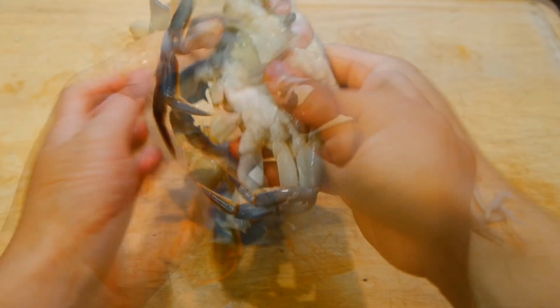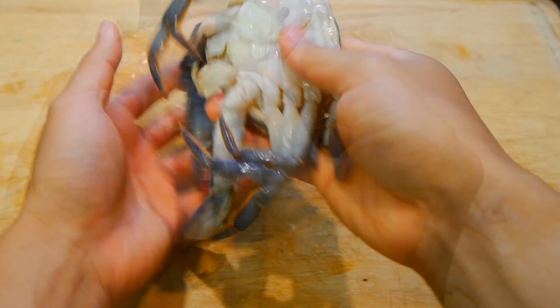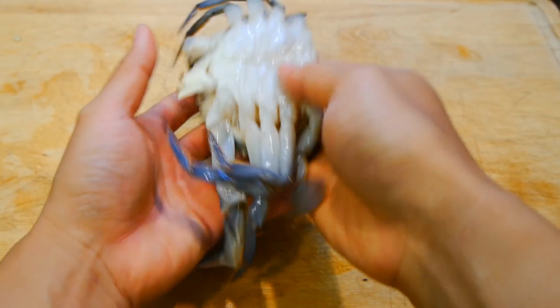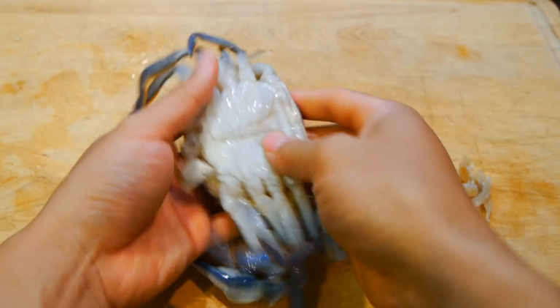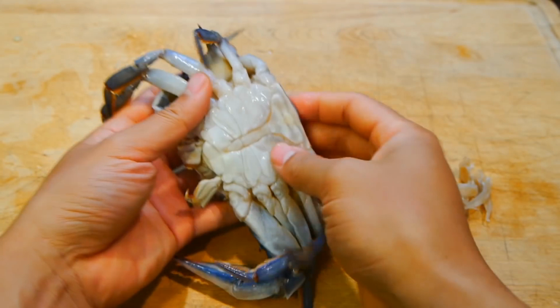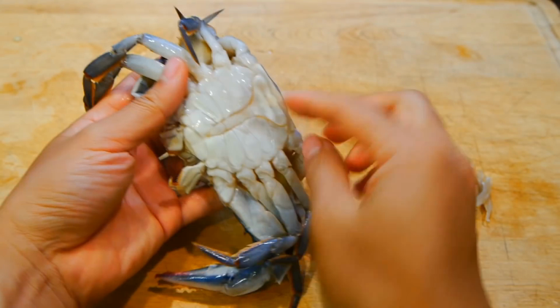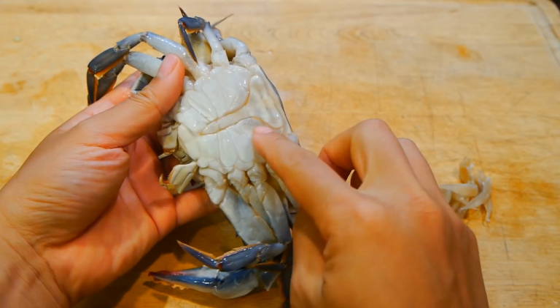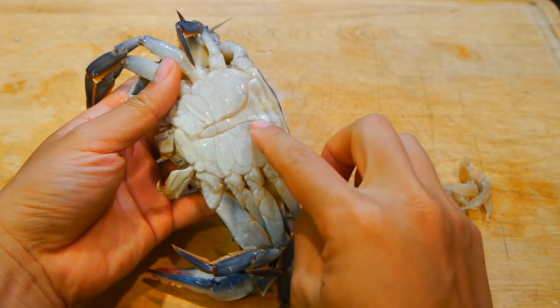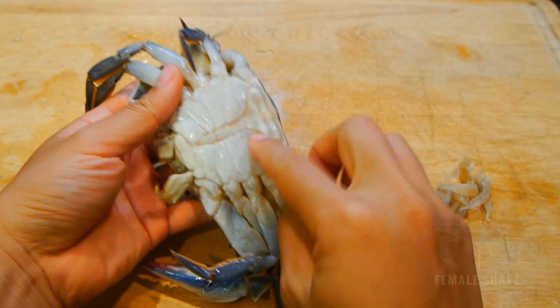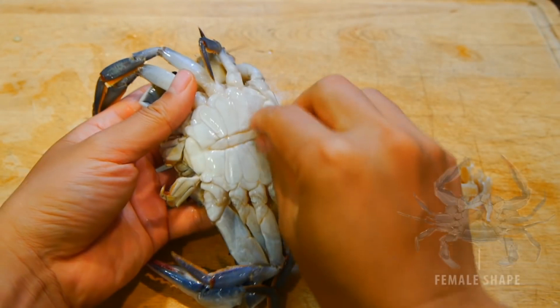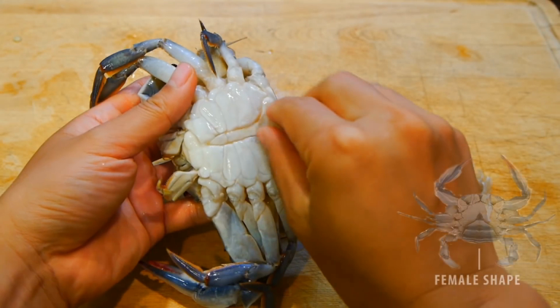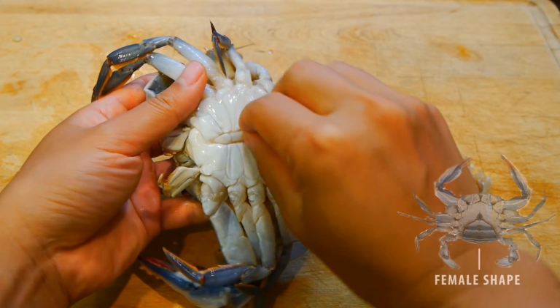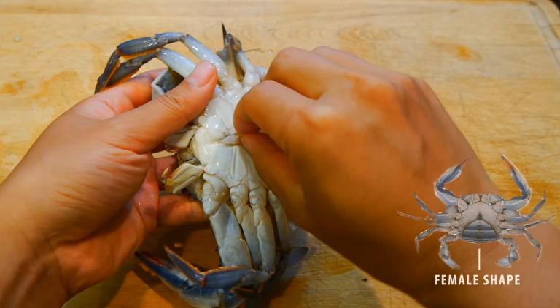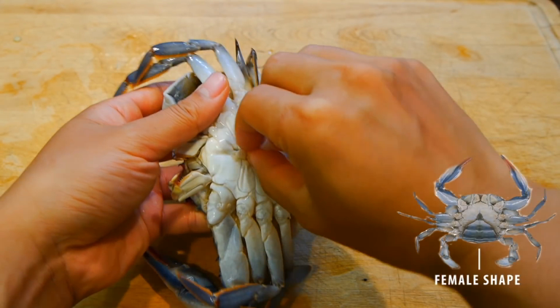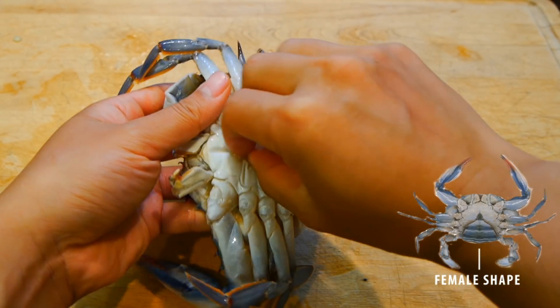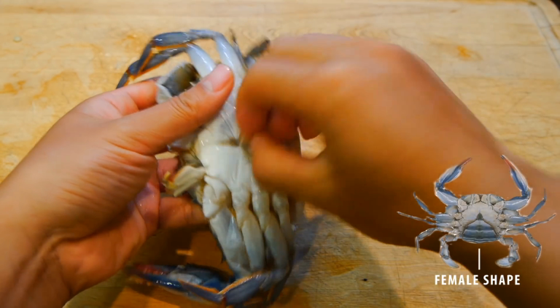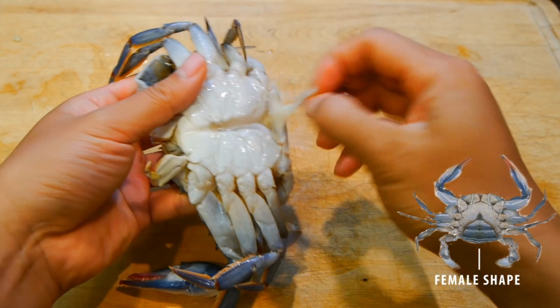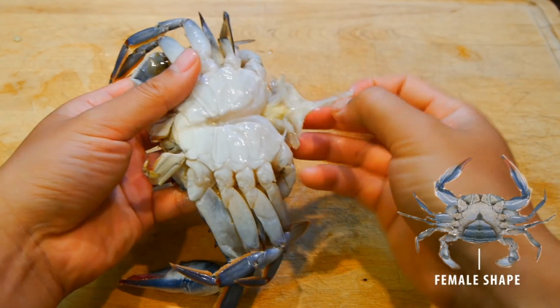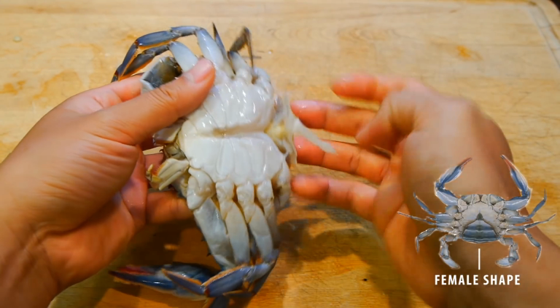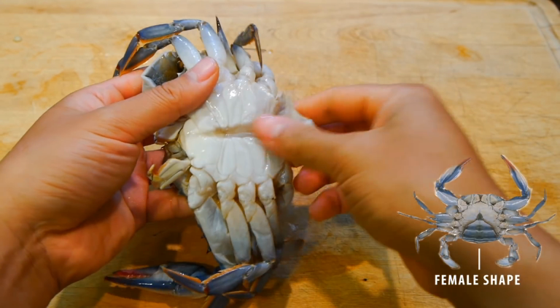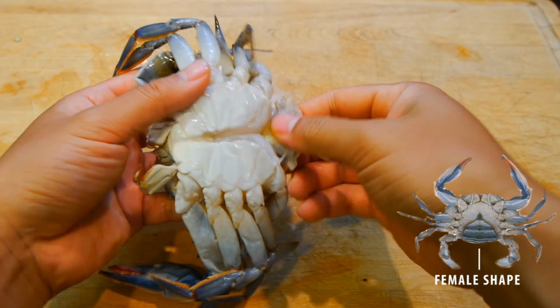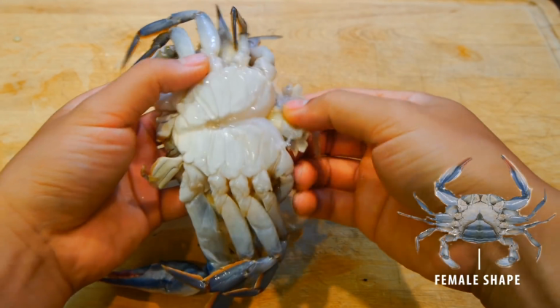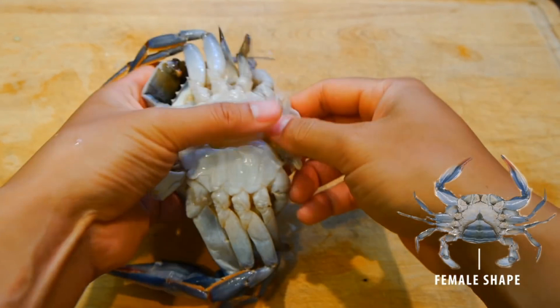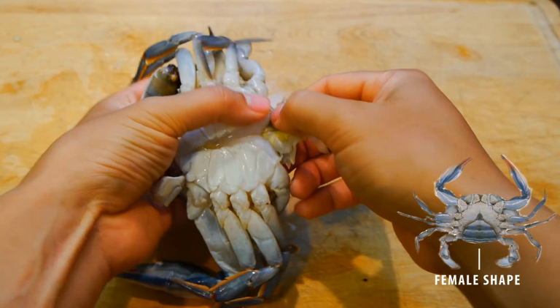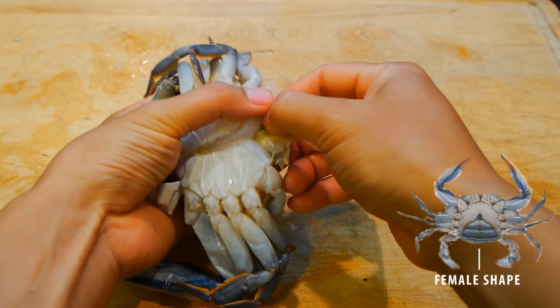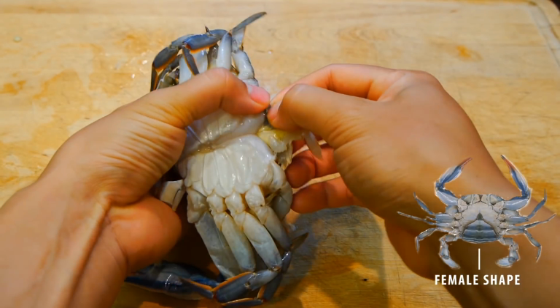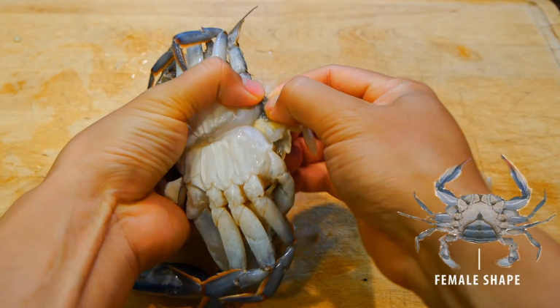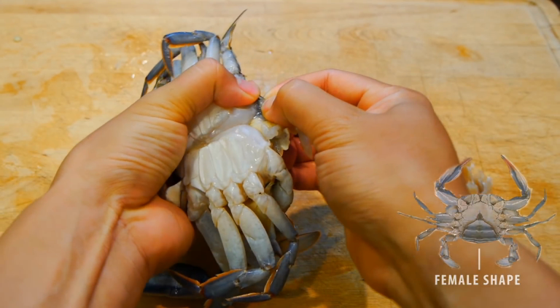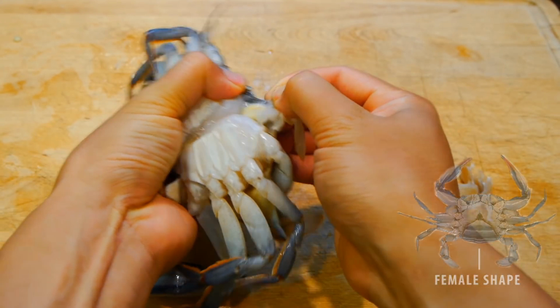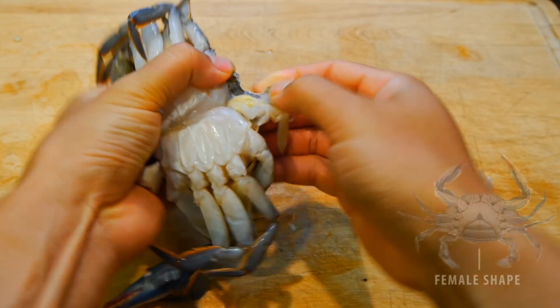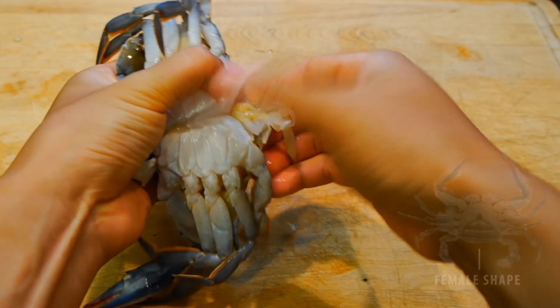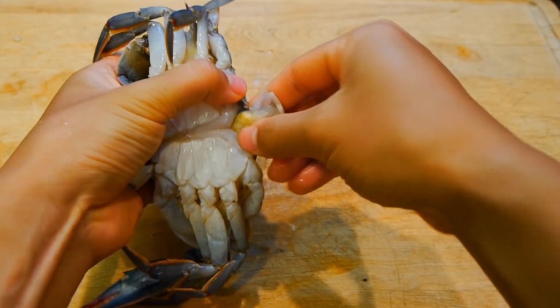Next, you'll need to remove part of the intestinal tract on the bottom of the crab. Again, this part is normally discarded.